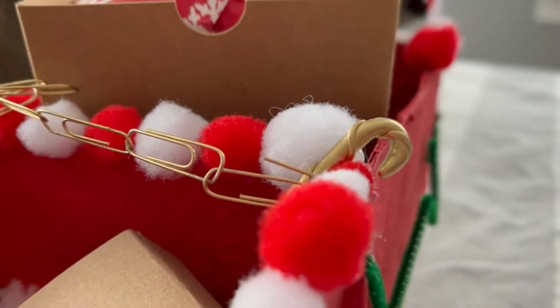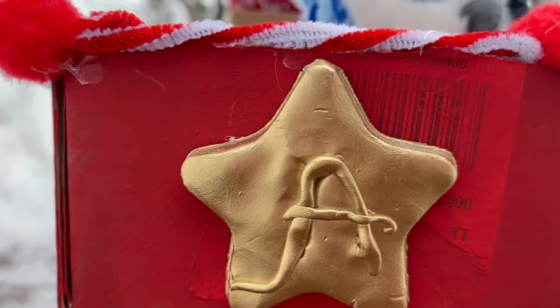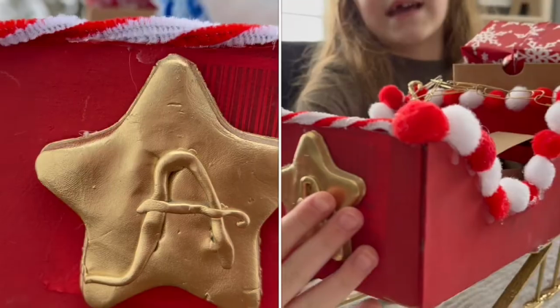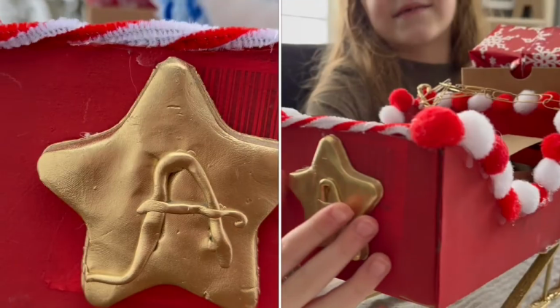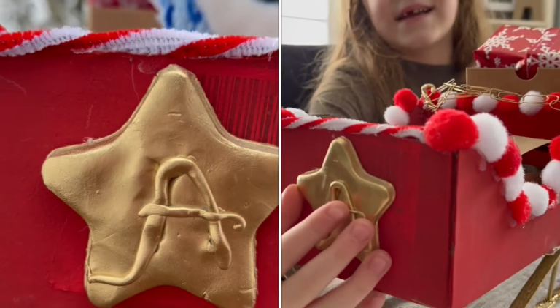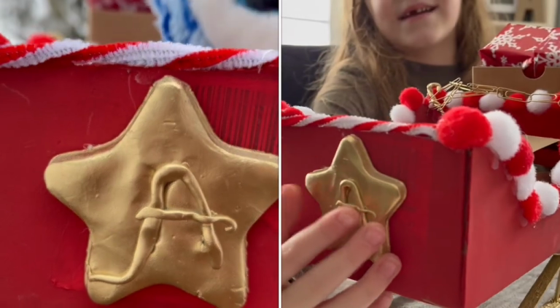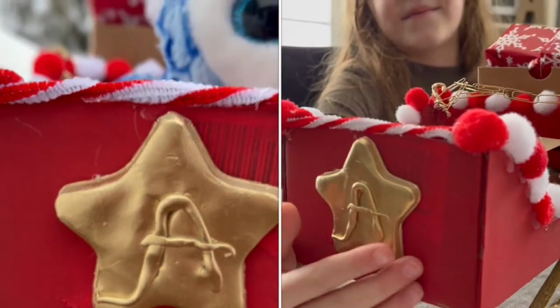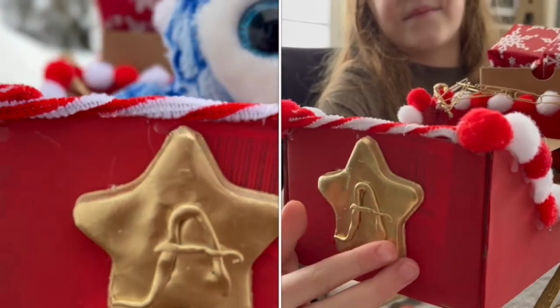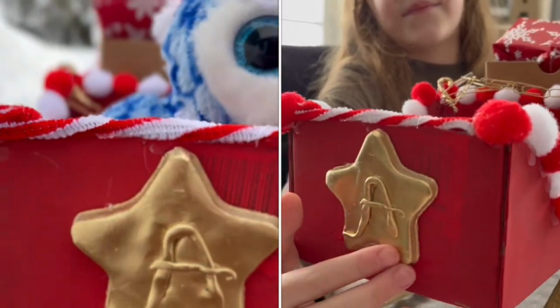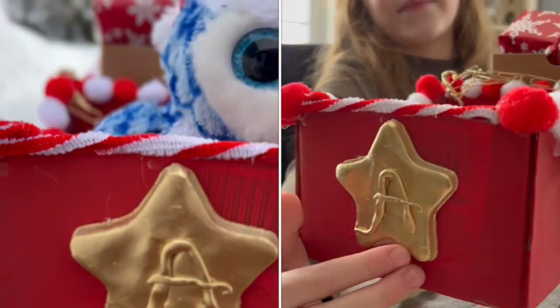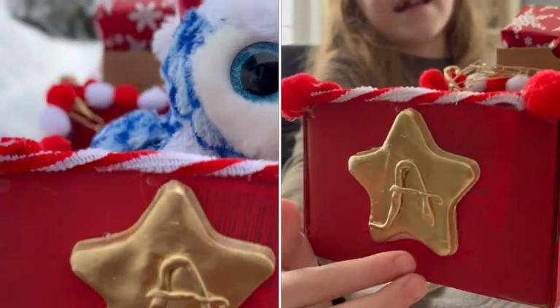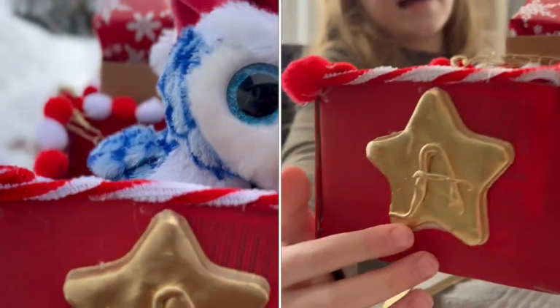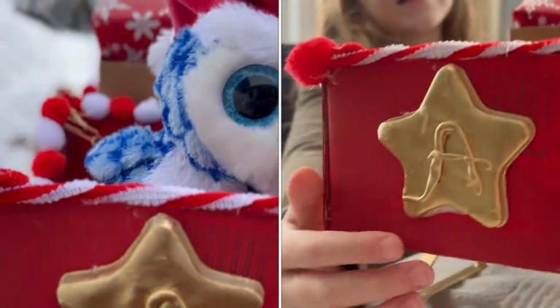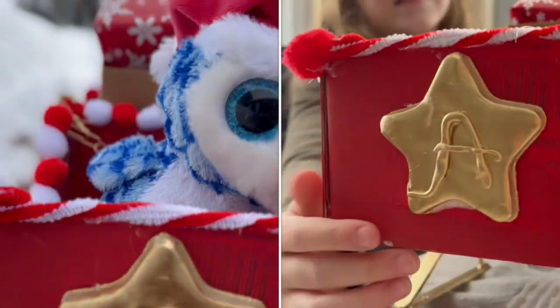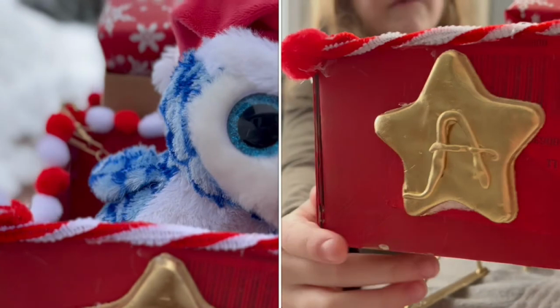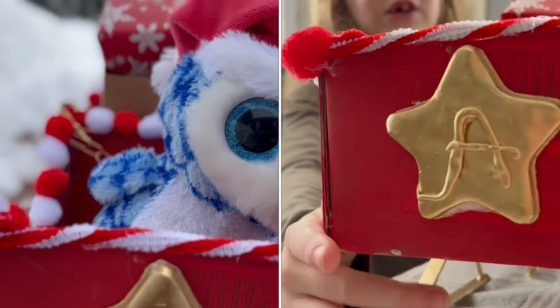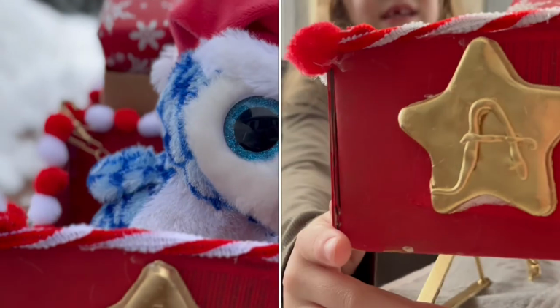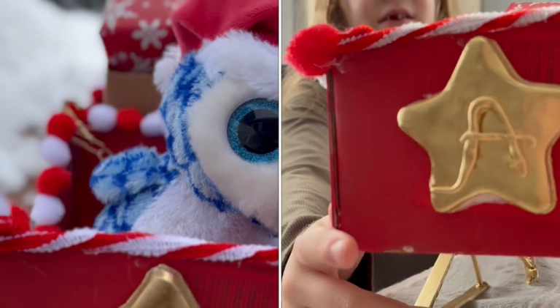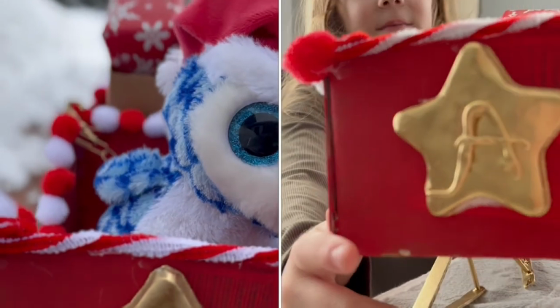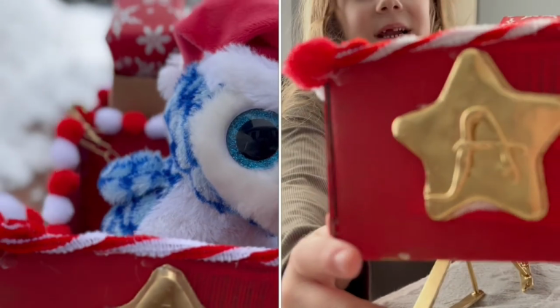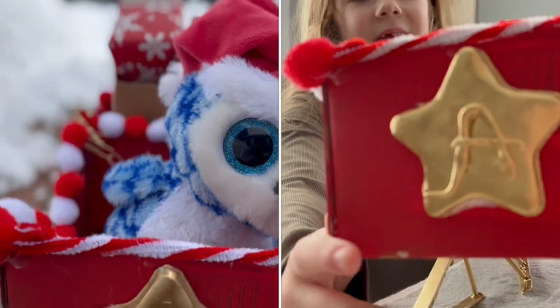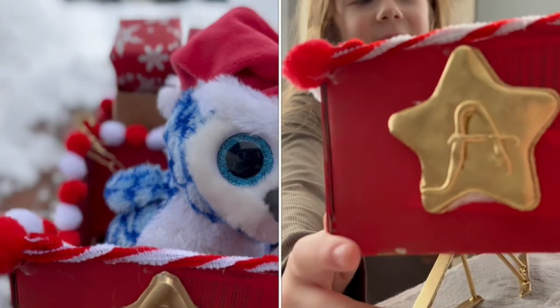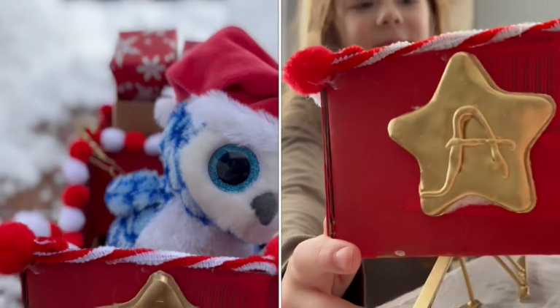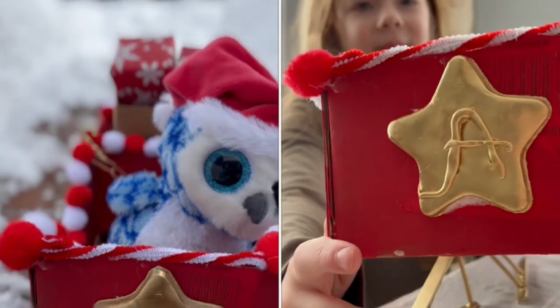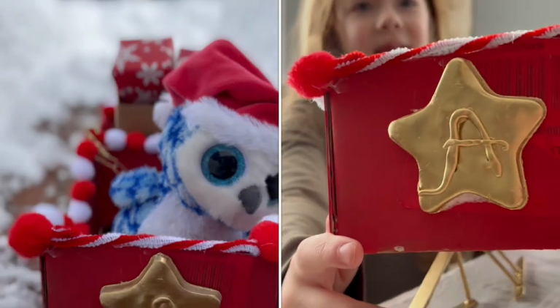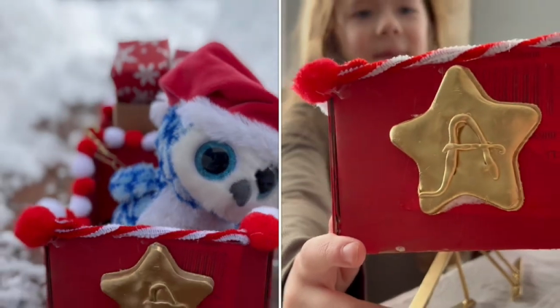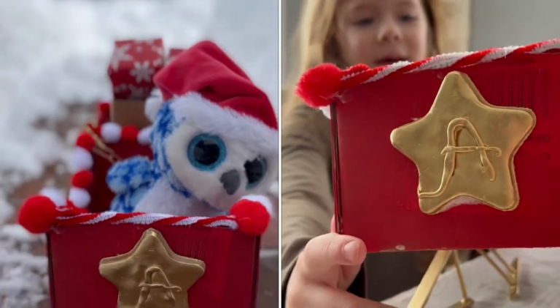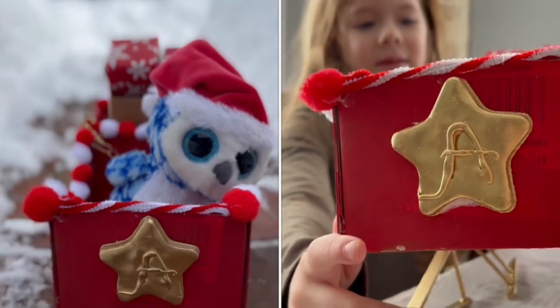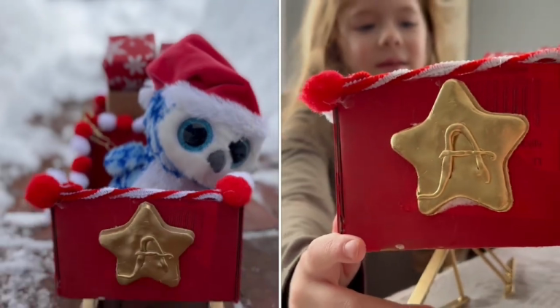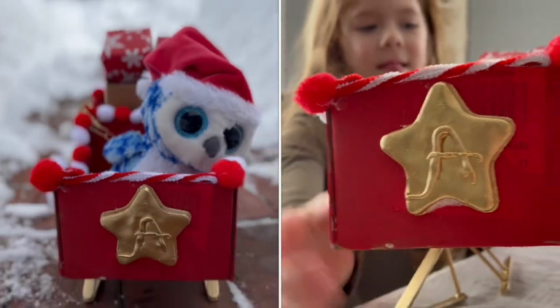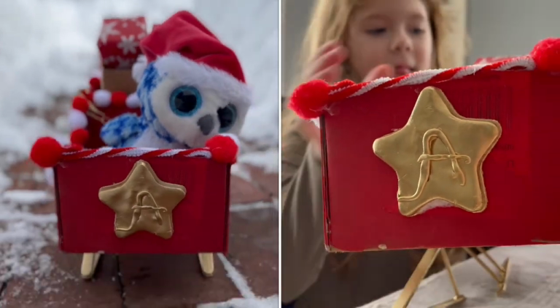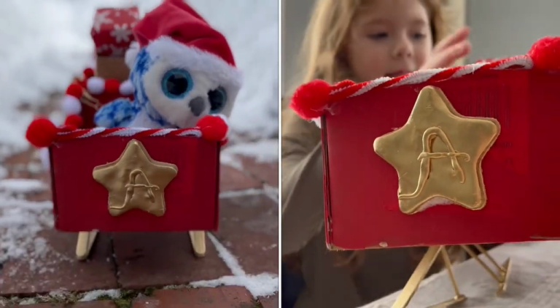You know why we put the A's right here? Because it's the first letter in my name, Annabelle.